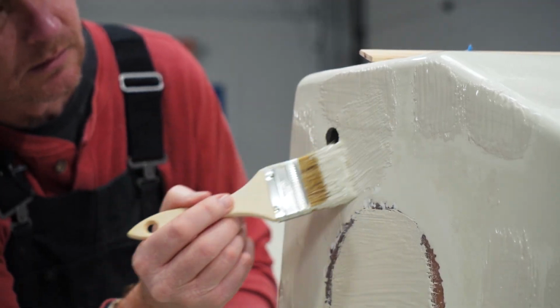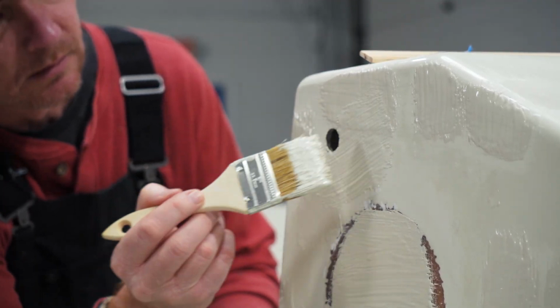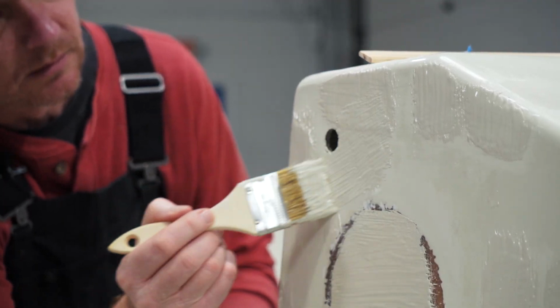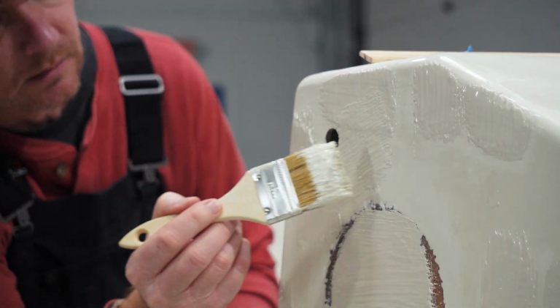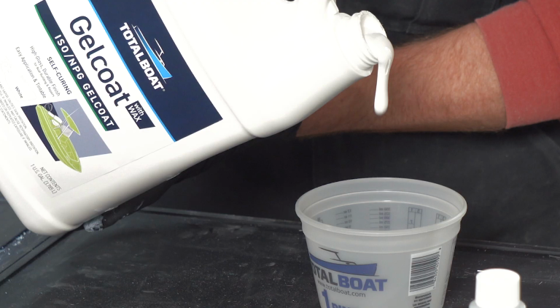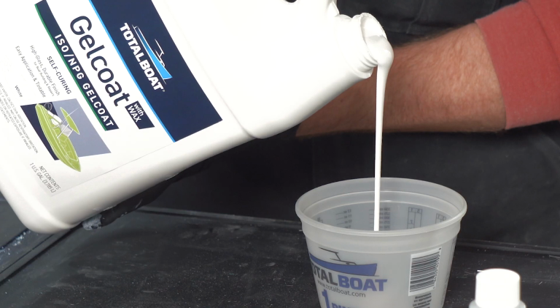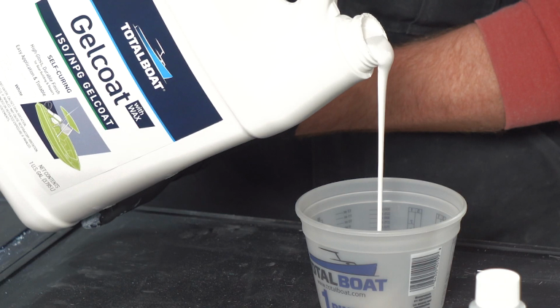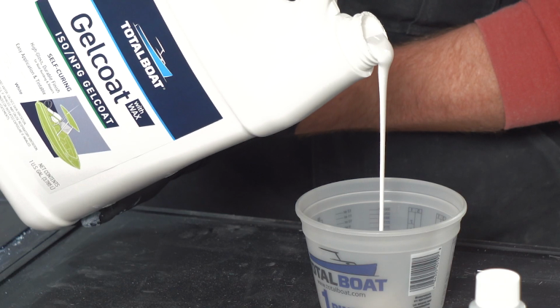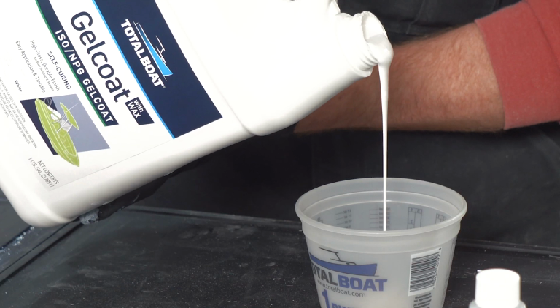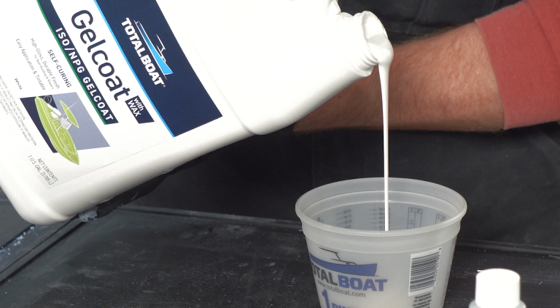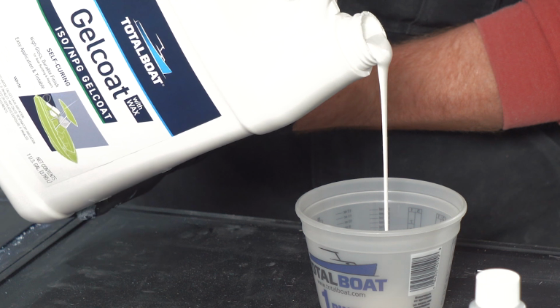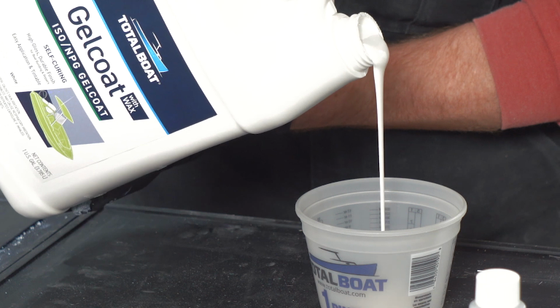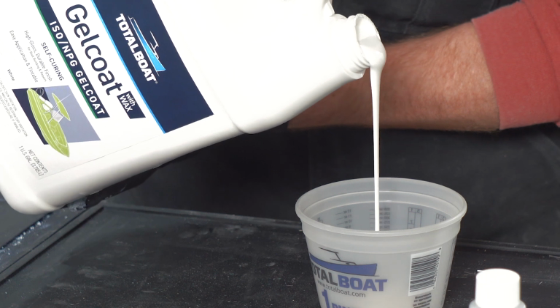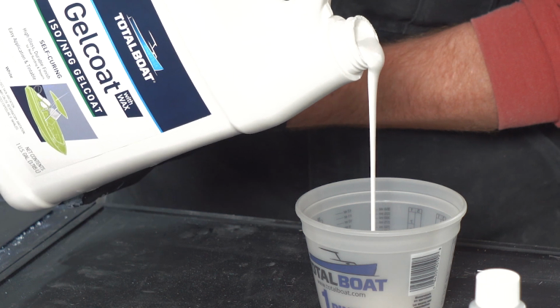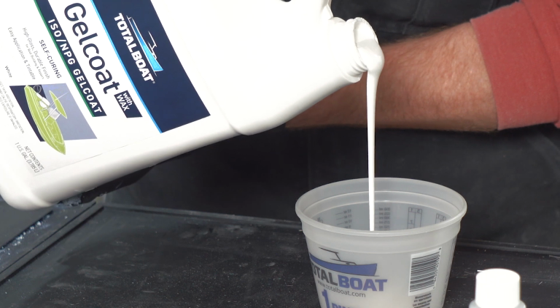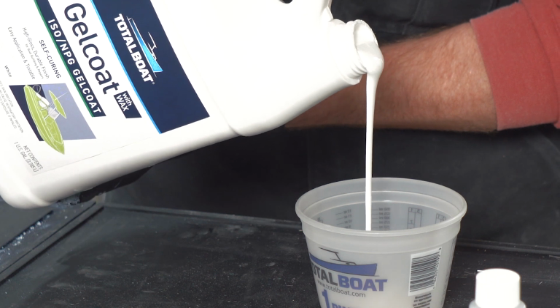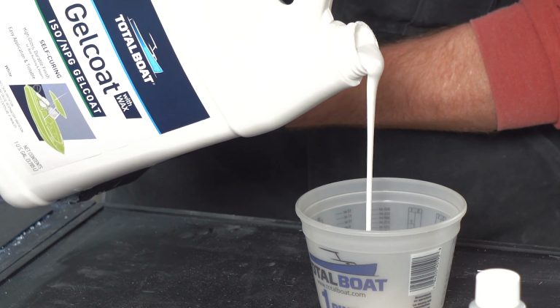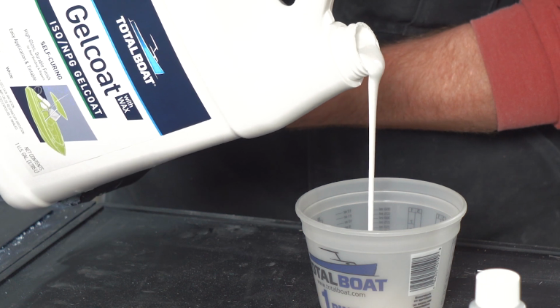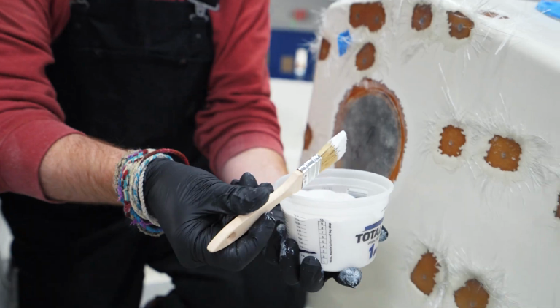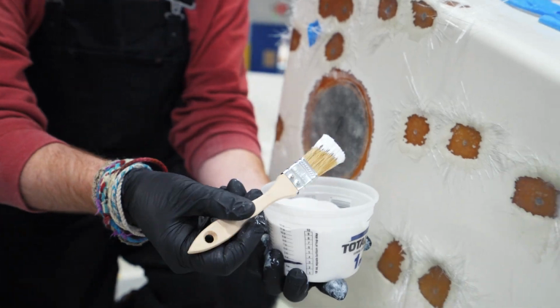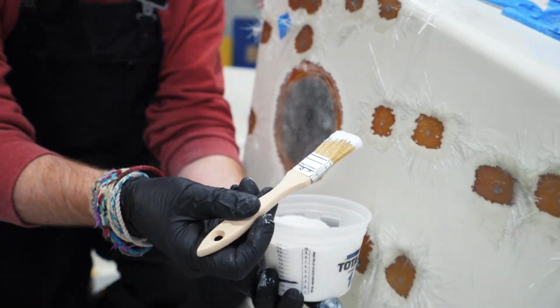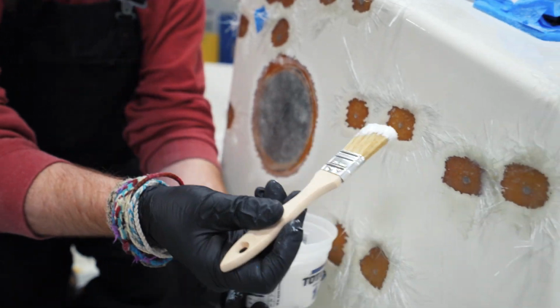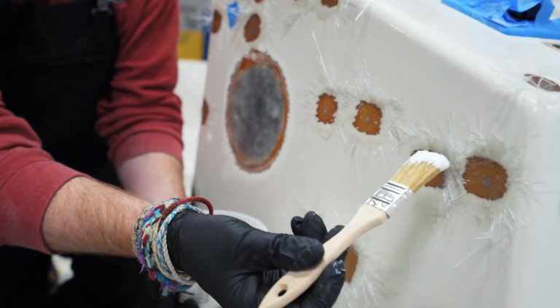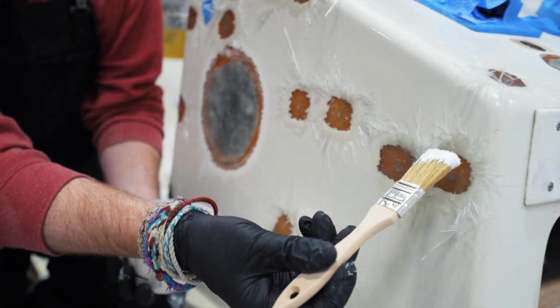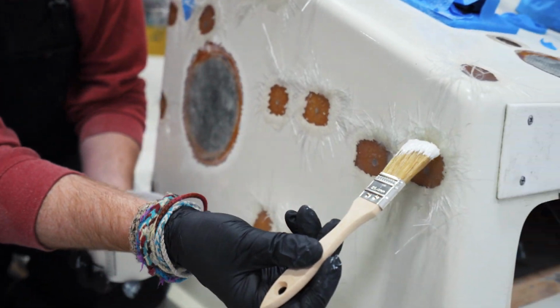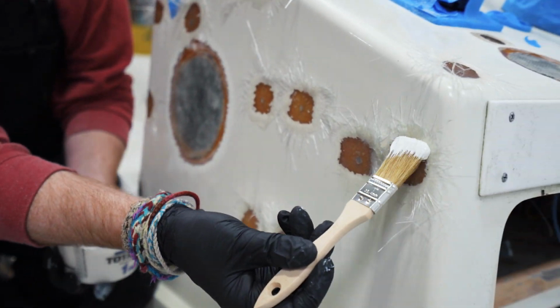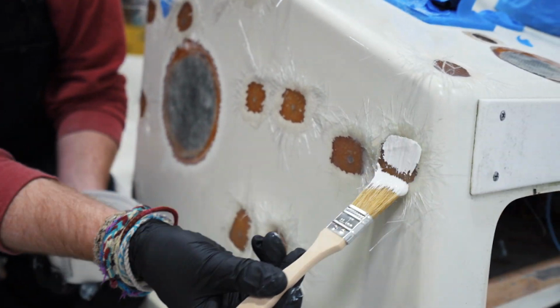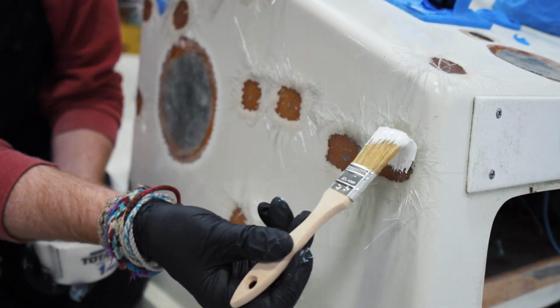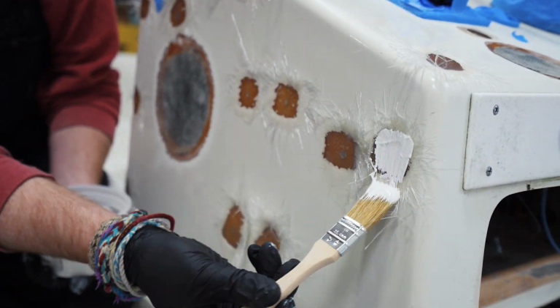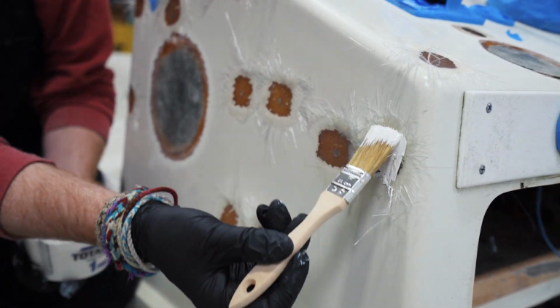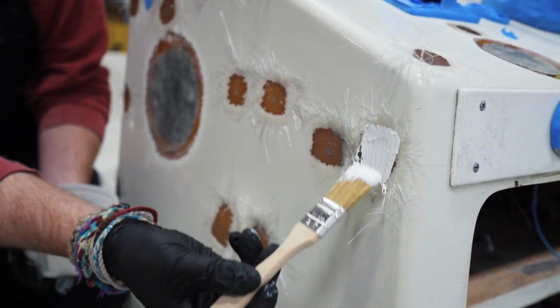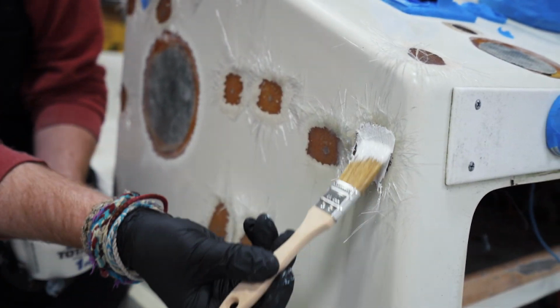Gel coat with wax cures when exposed to air, making it perfect for final coats and one-step repairs.